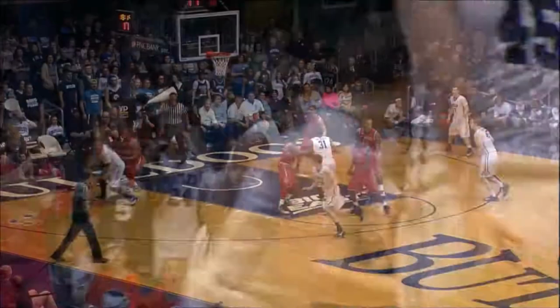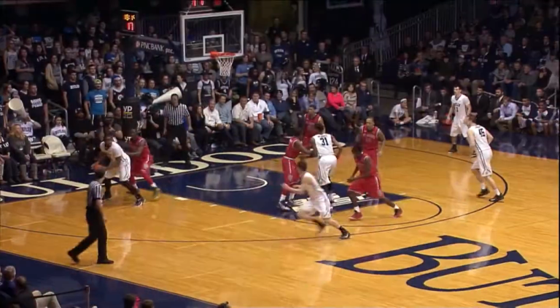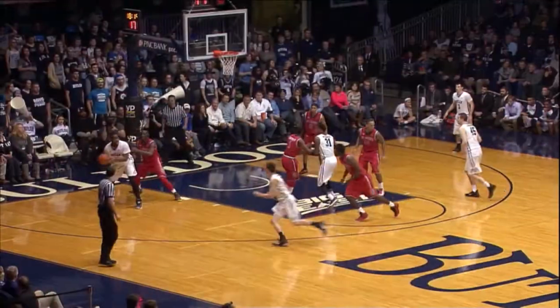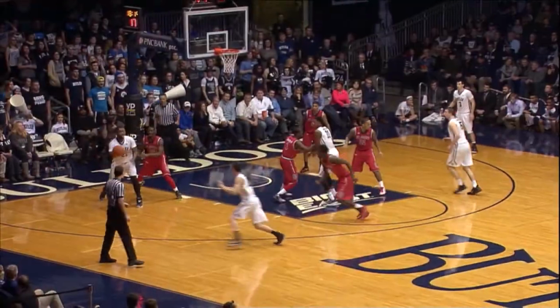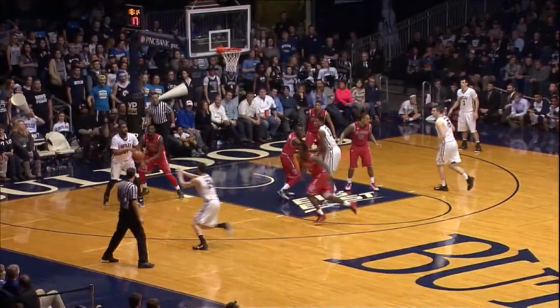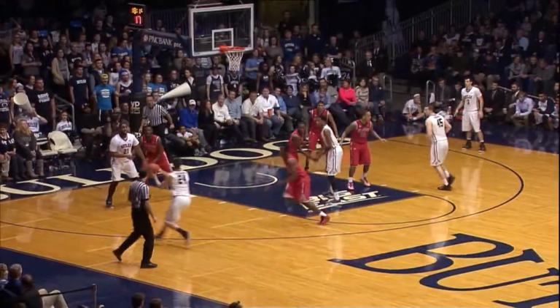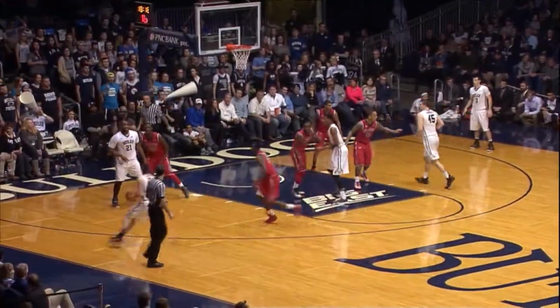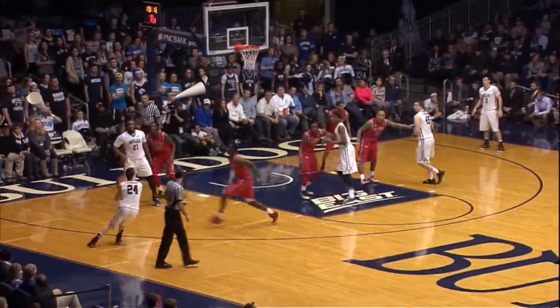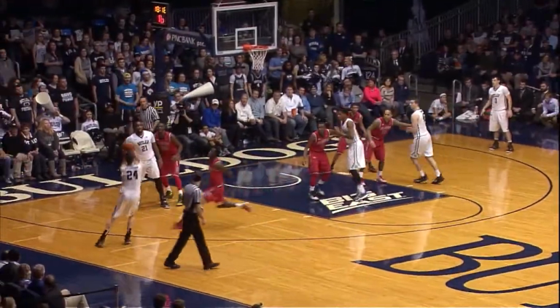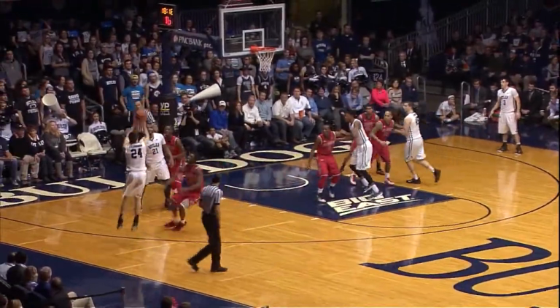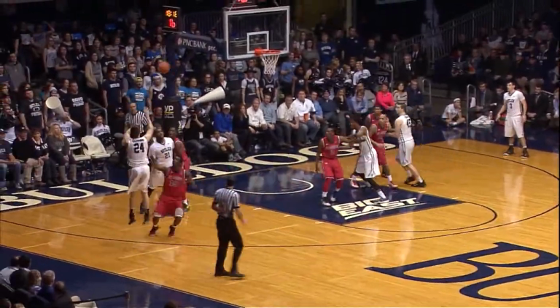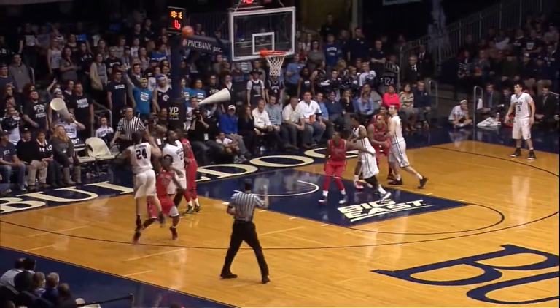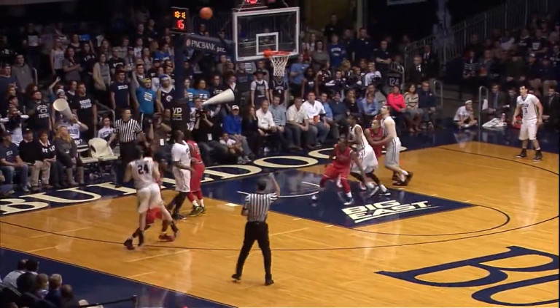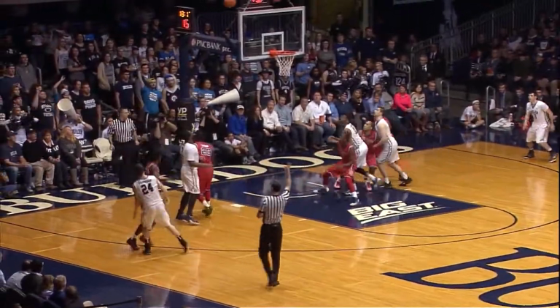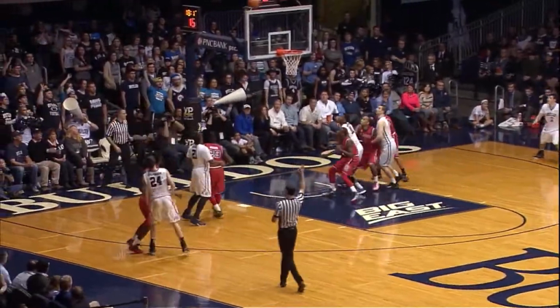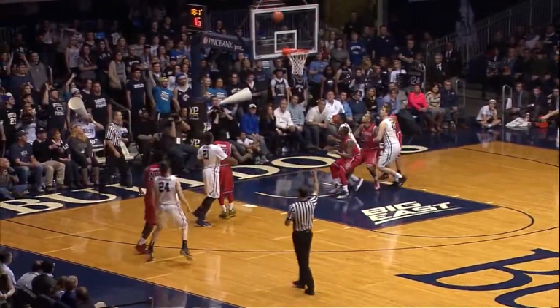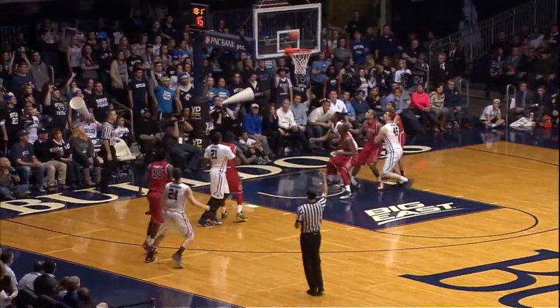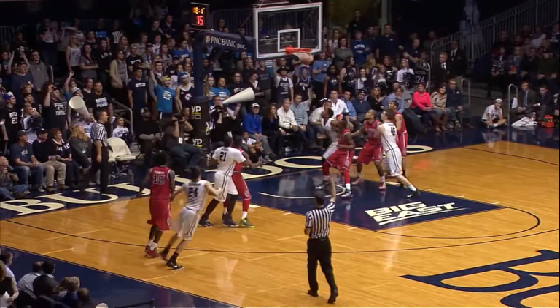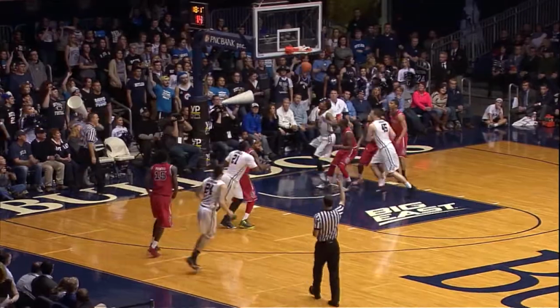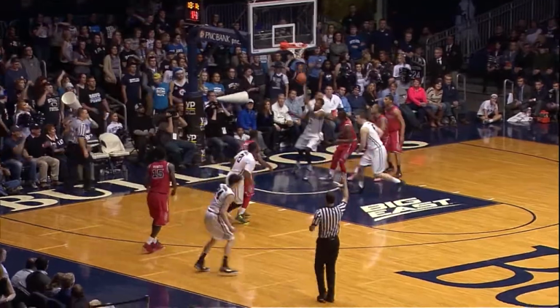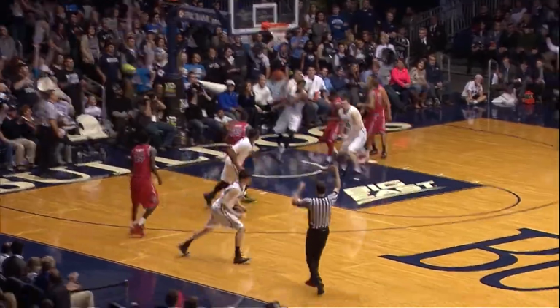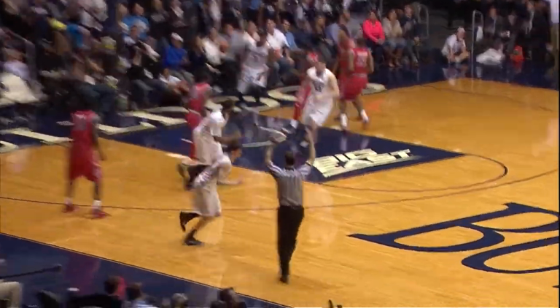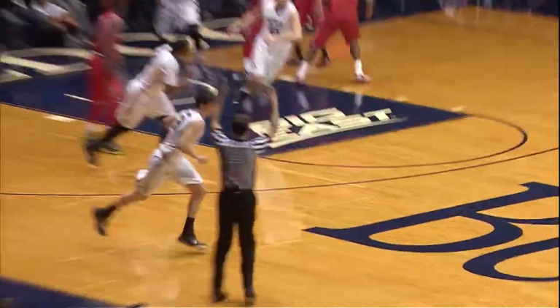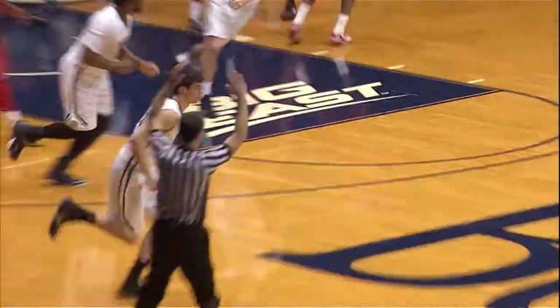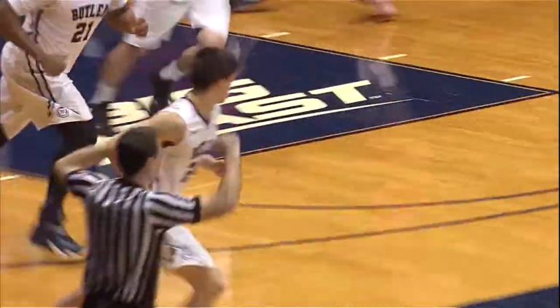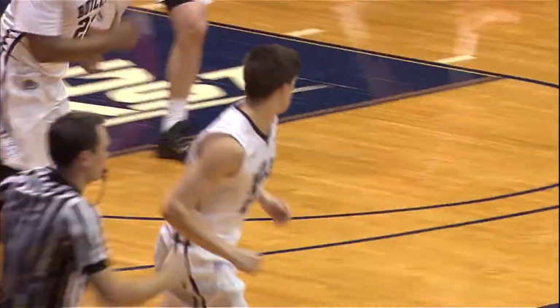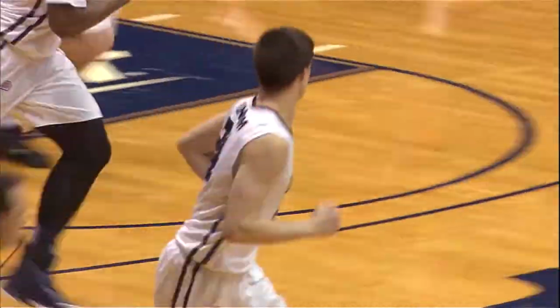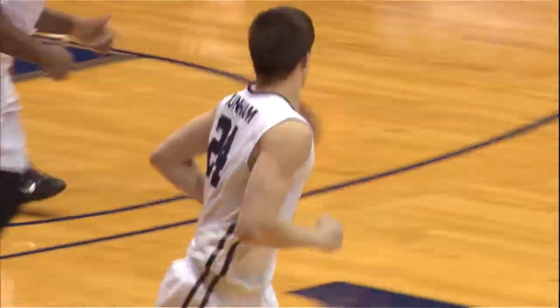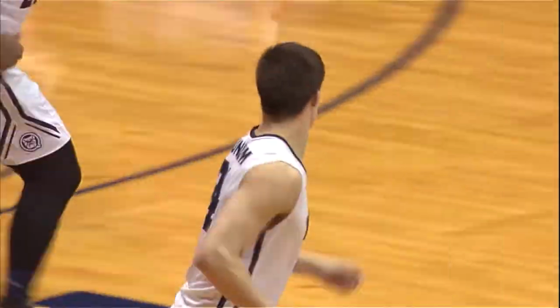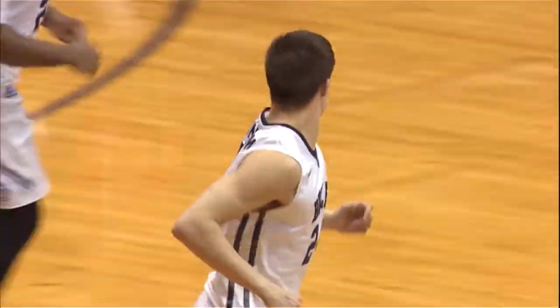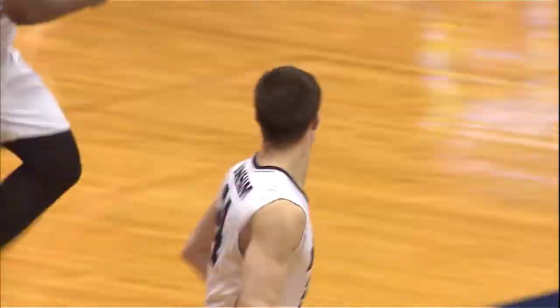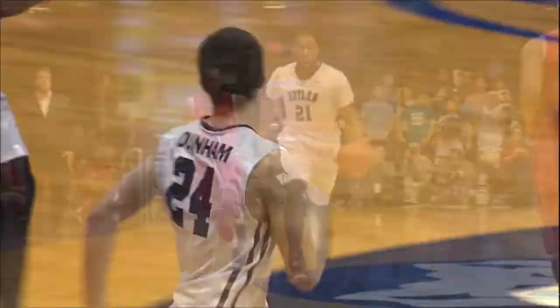Rose Jones tries to make a baseline move, back to Dunham. Three in the air — good! Great setup.